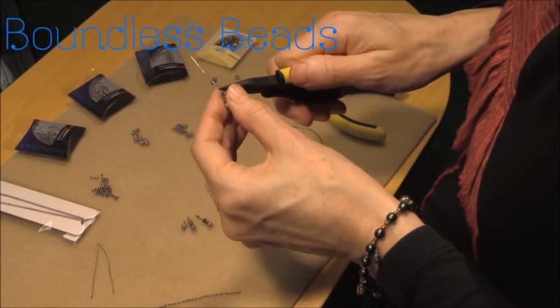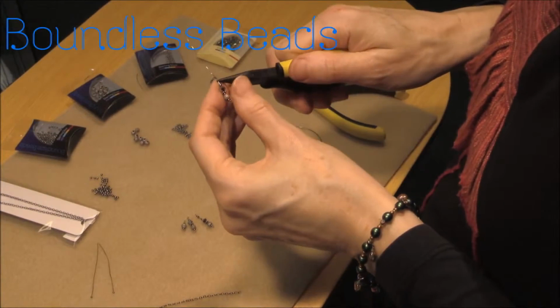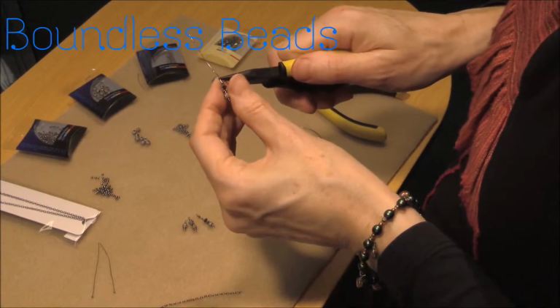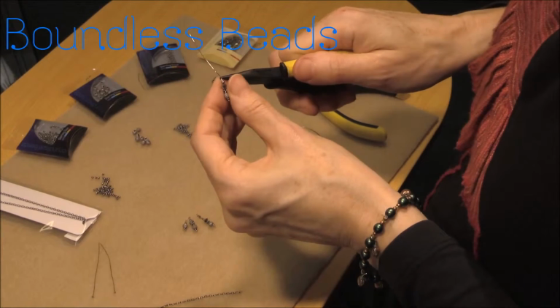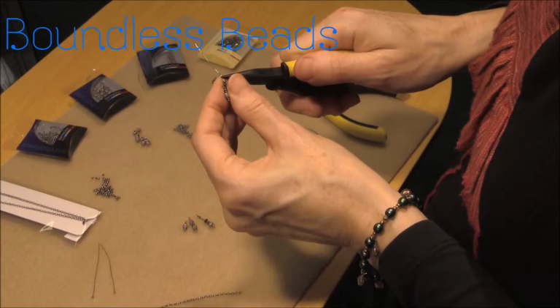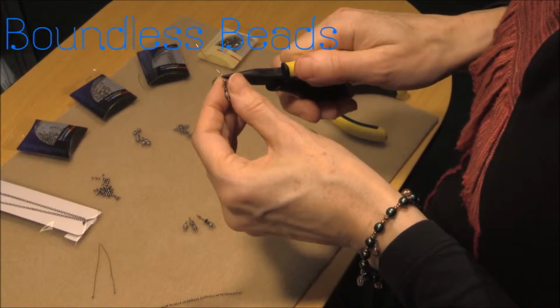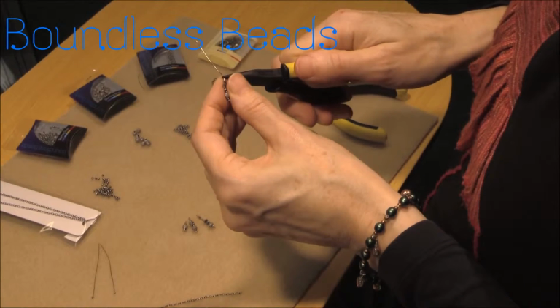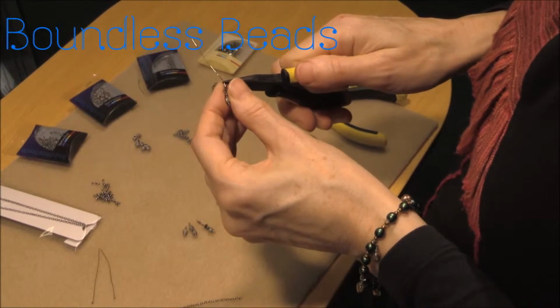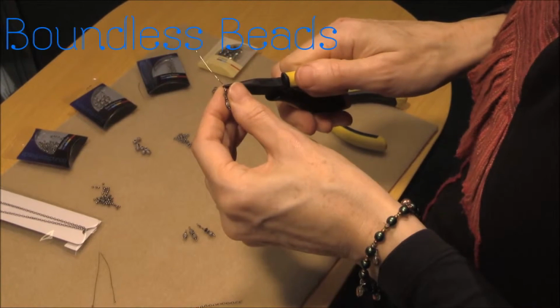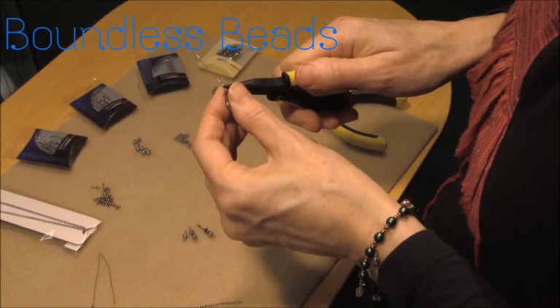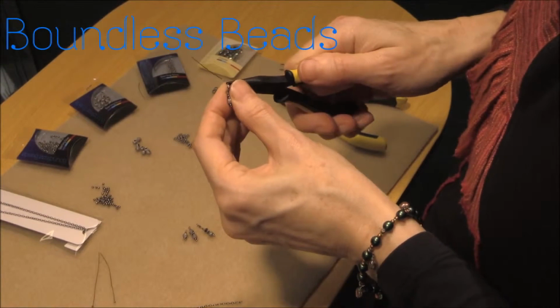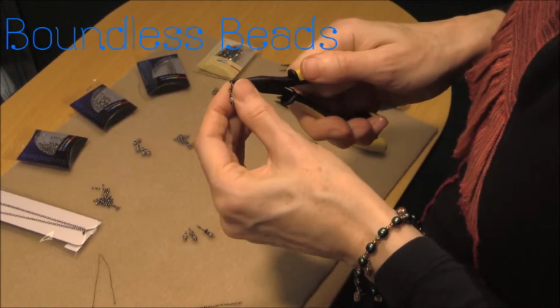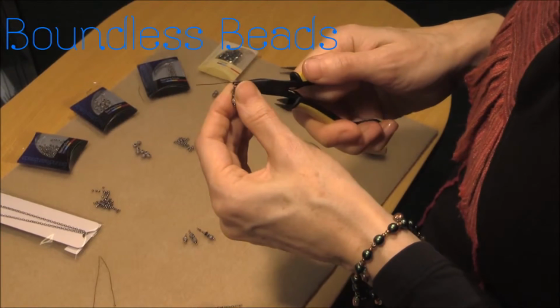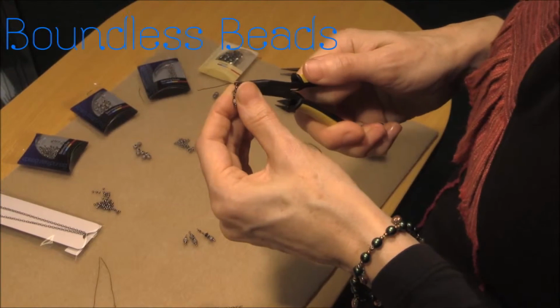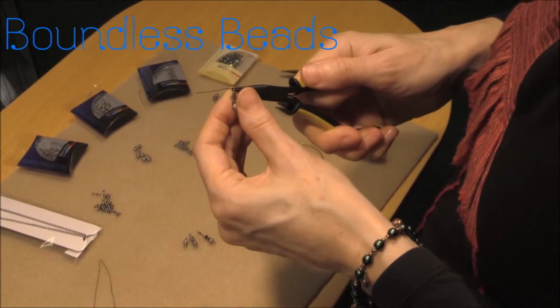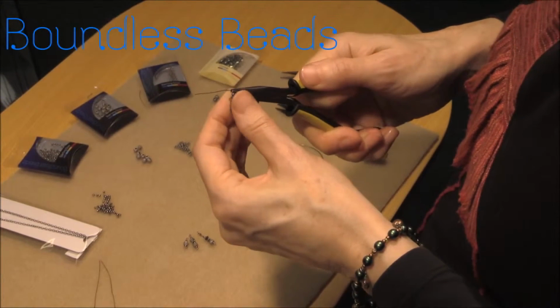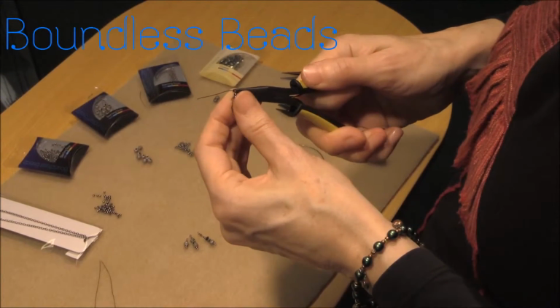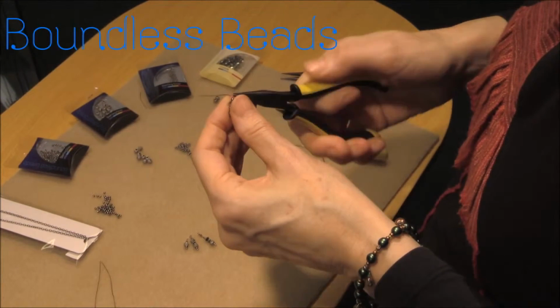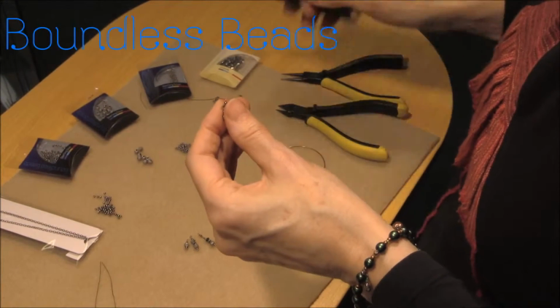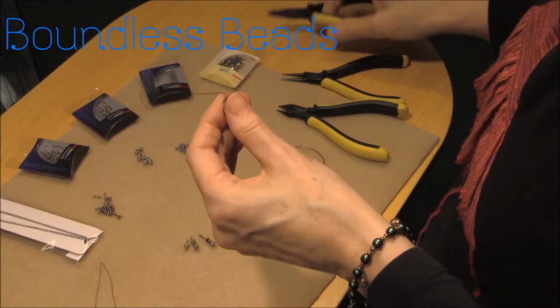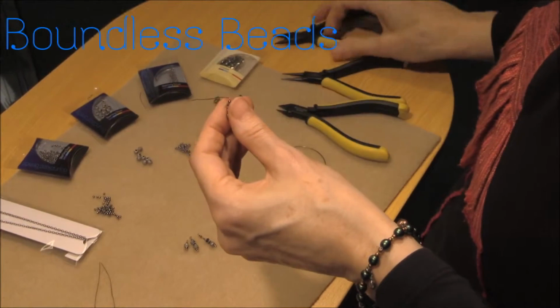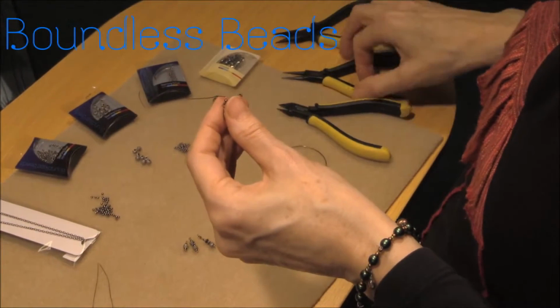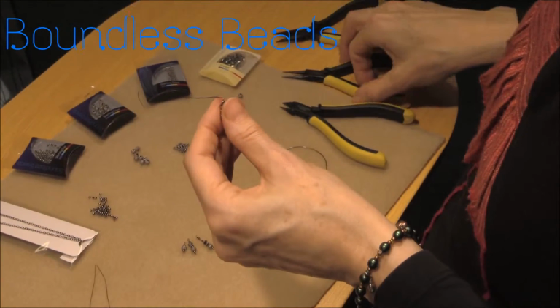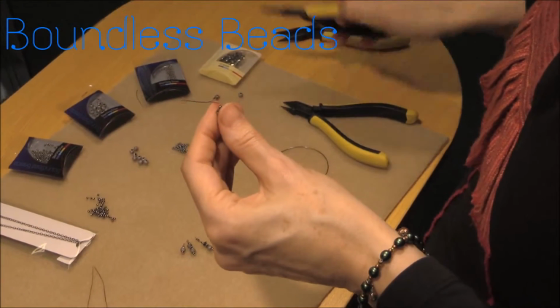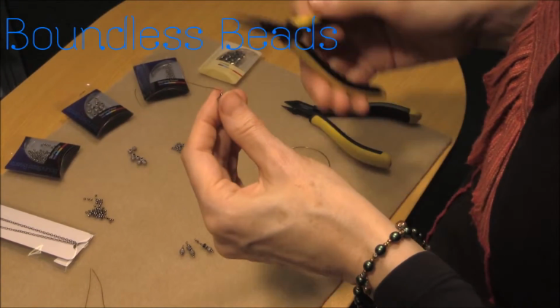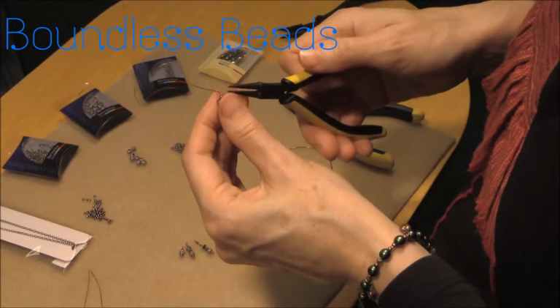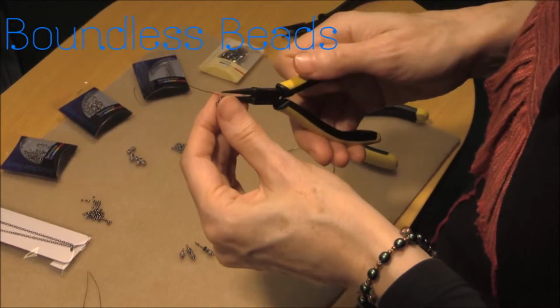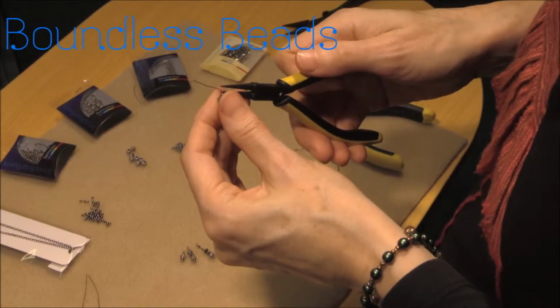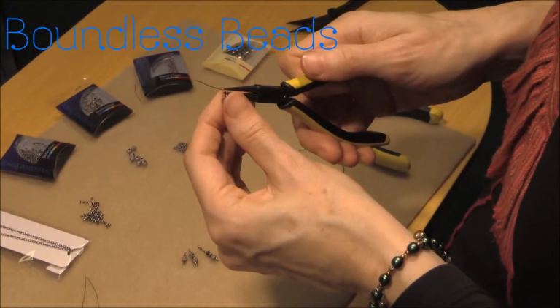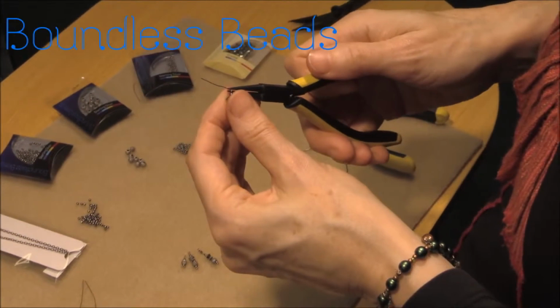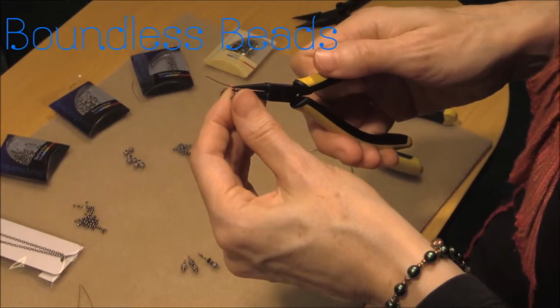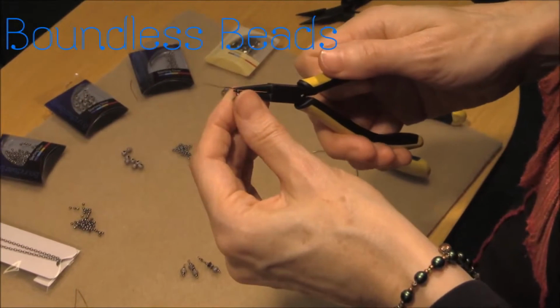The fourth and fifth charms are replicas, mirroring charms two and one on the opposite side.